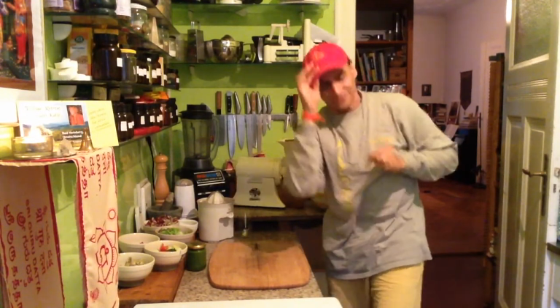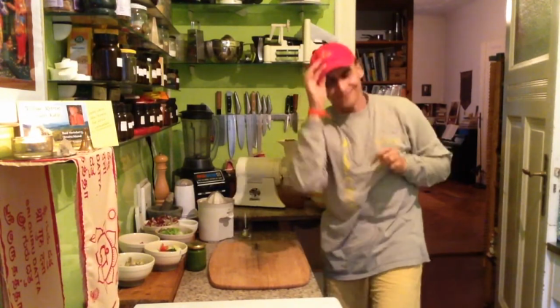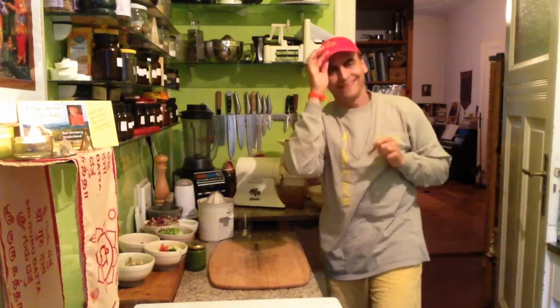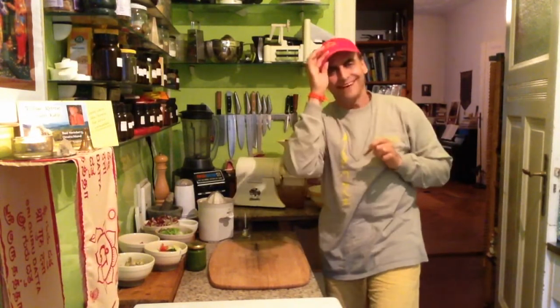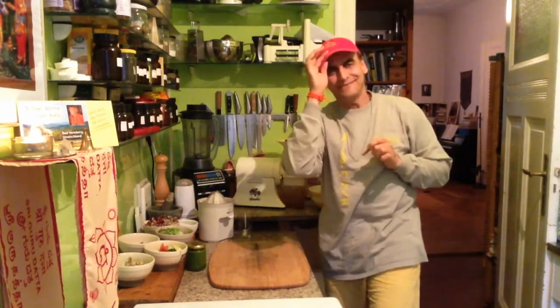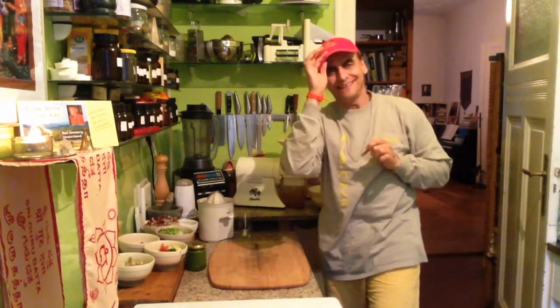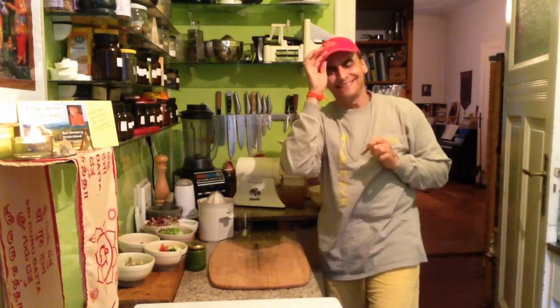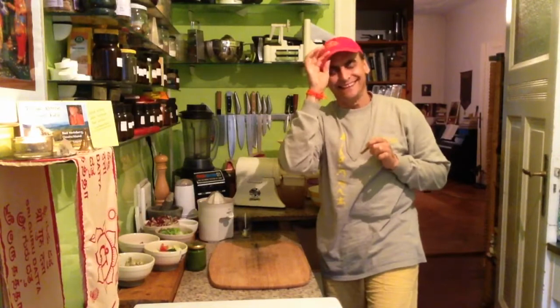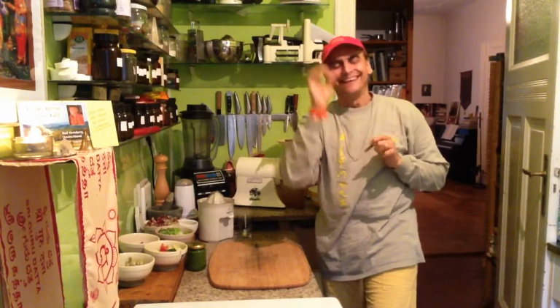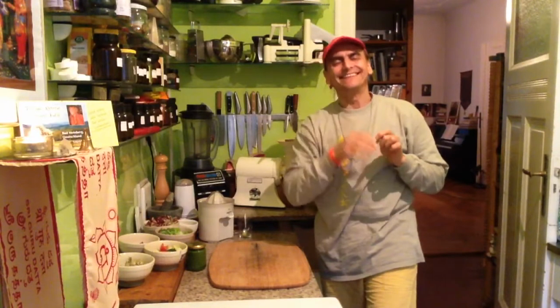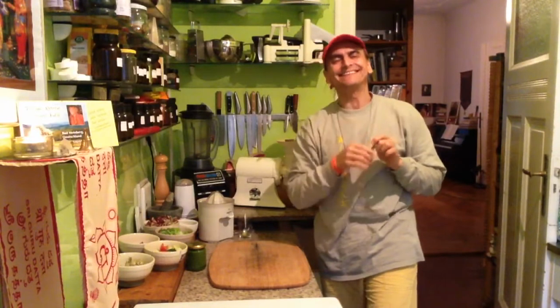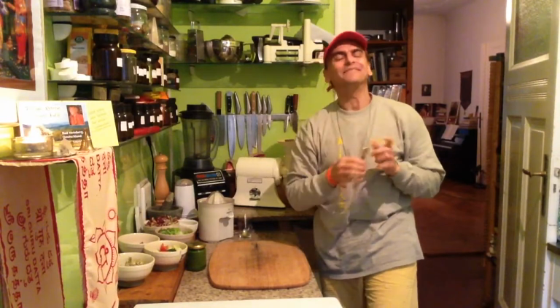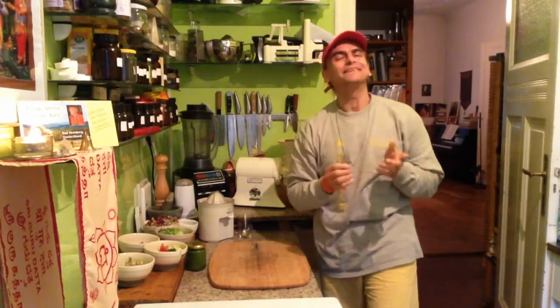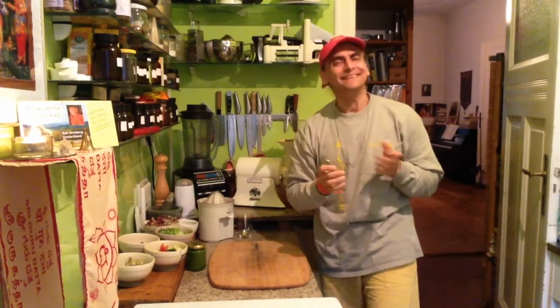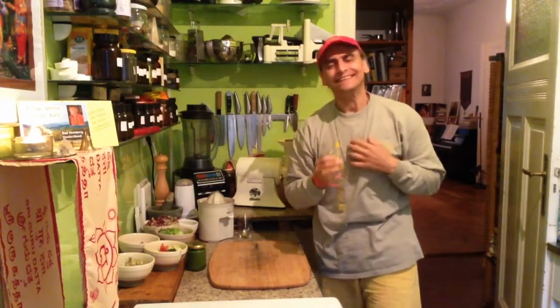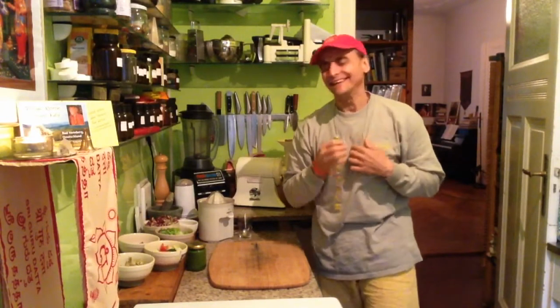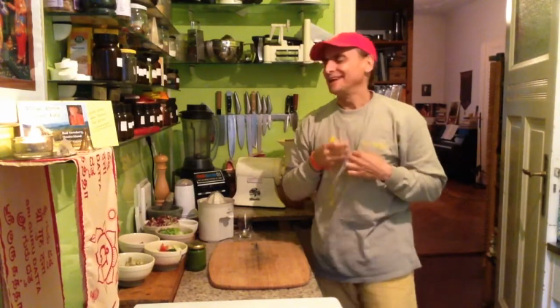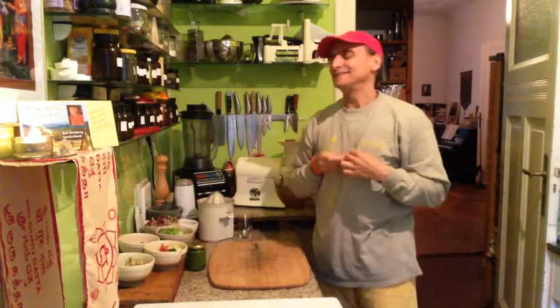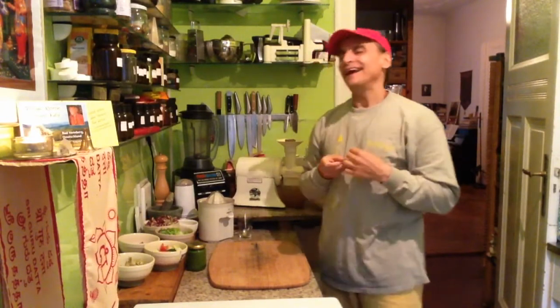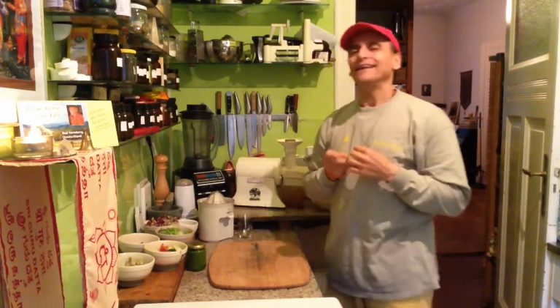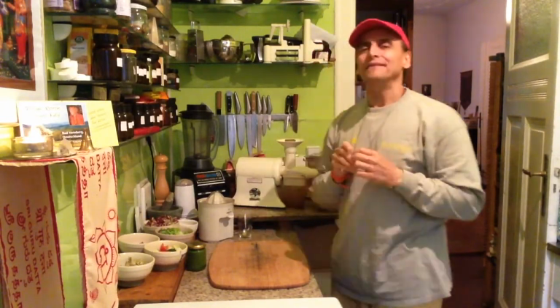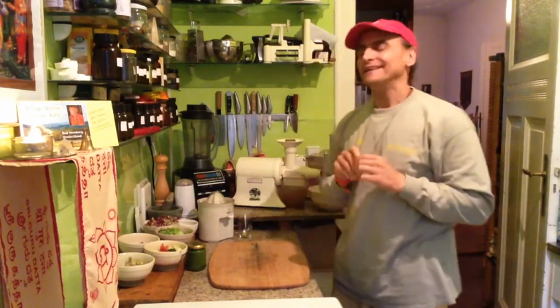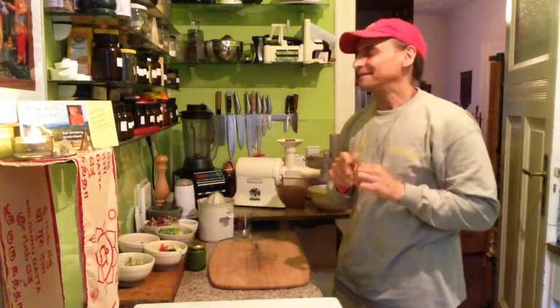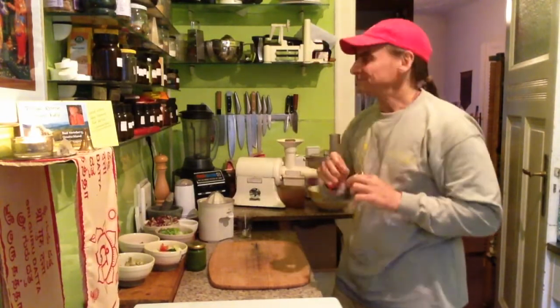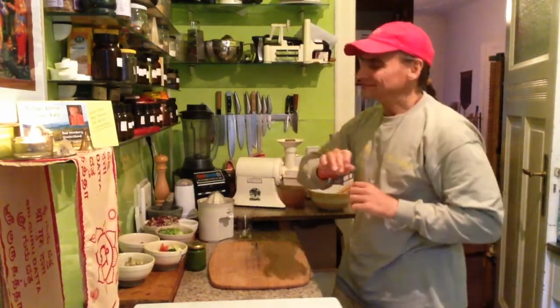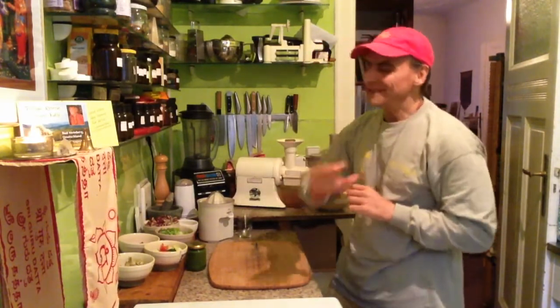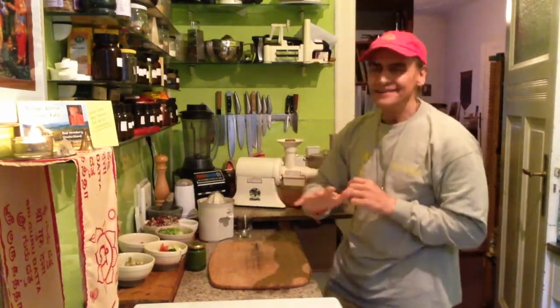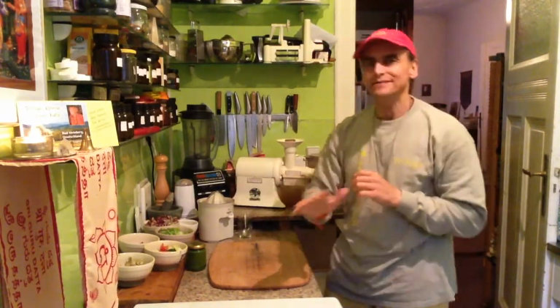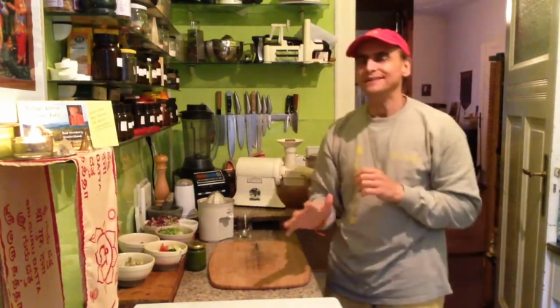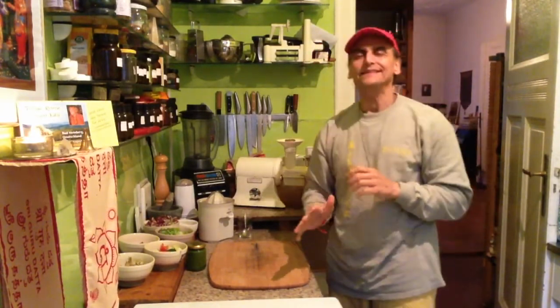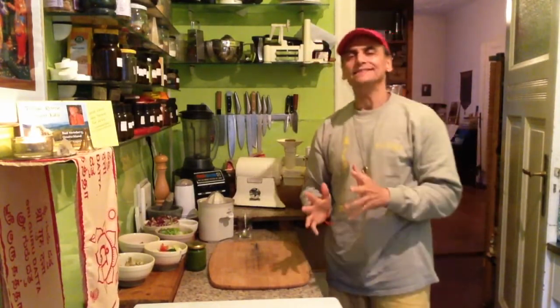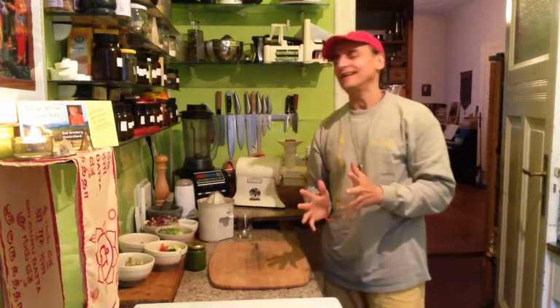Hi friends! This is MTV. Today I'm going to make a very quick and easy salad.